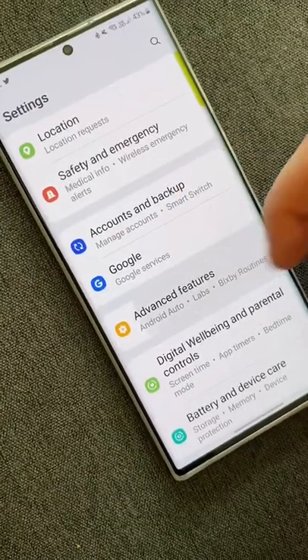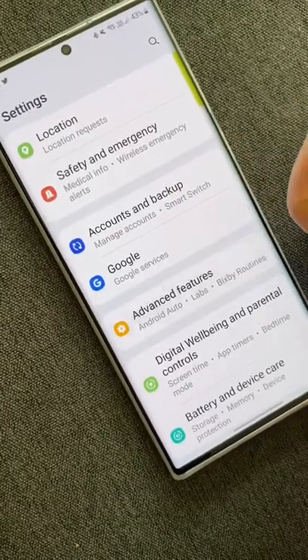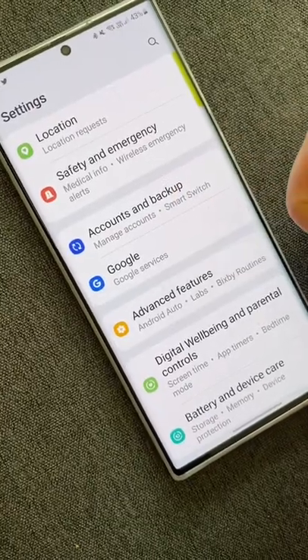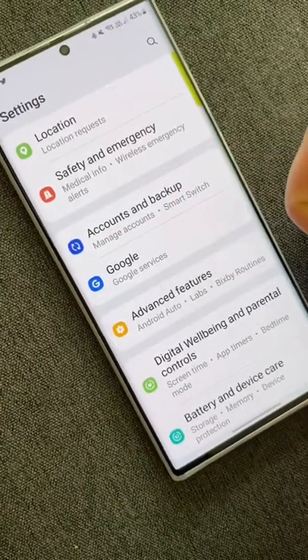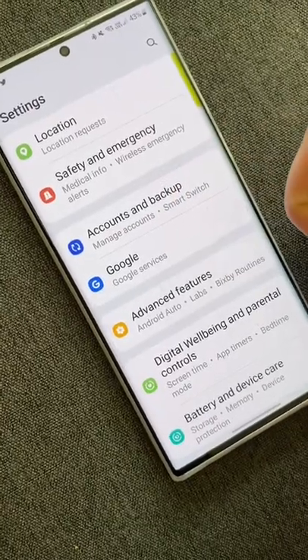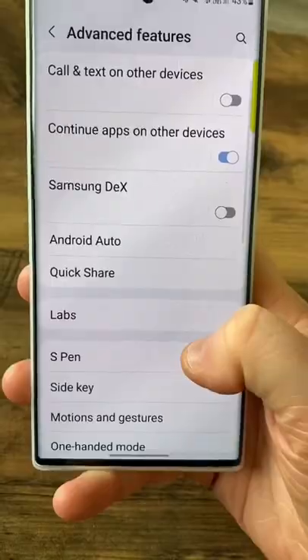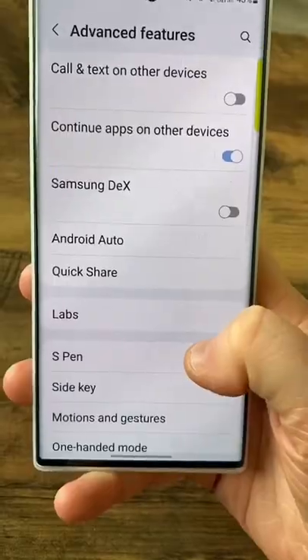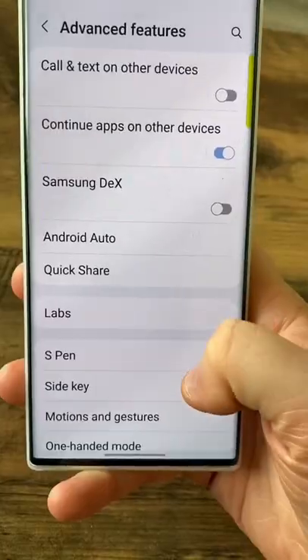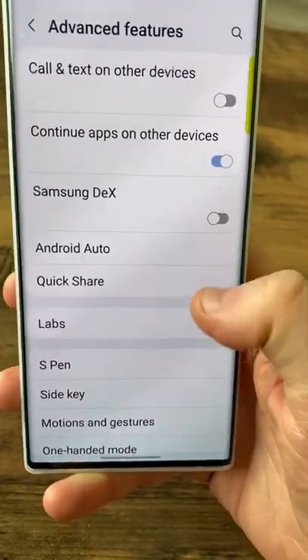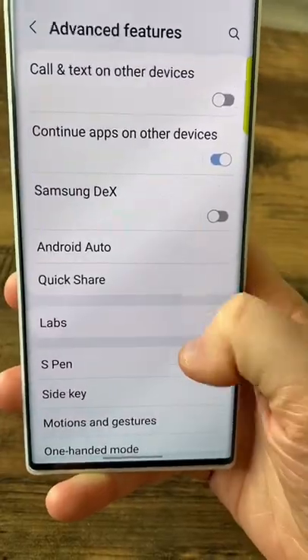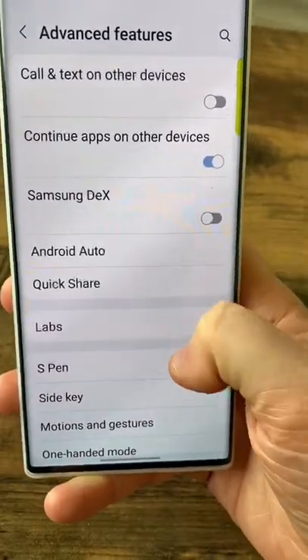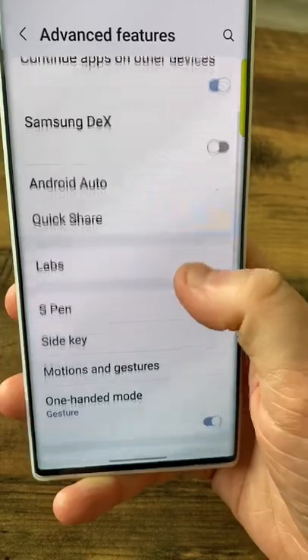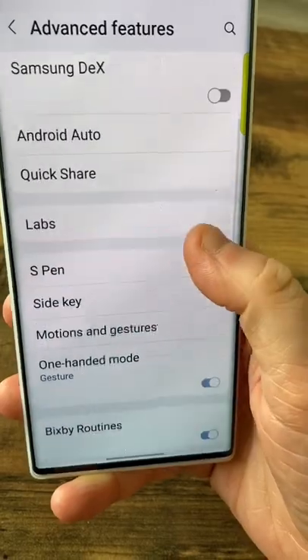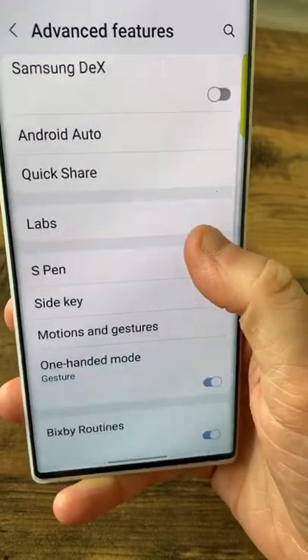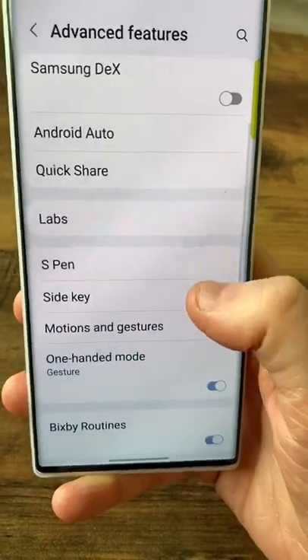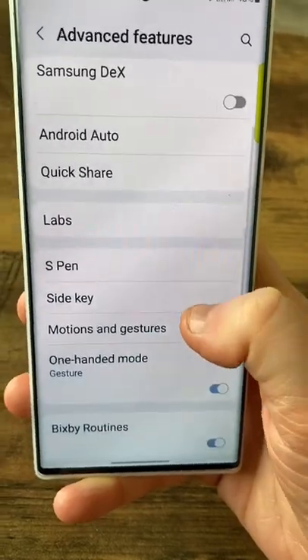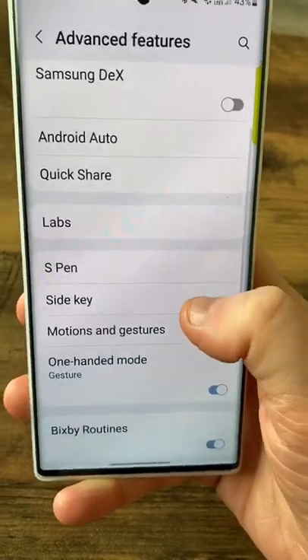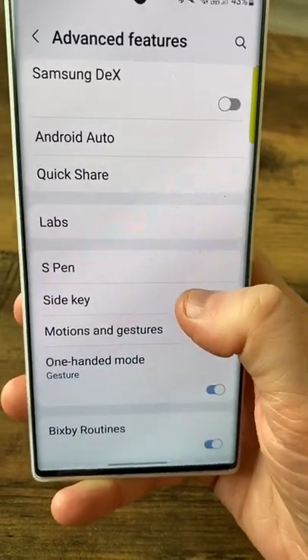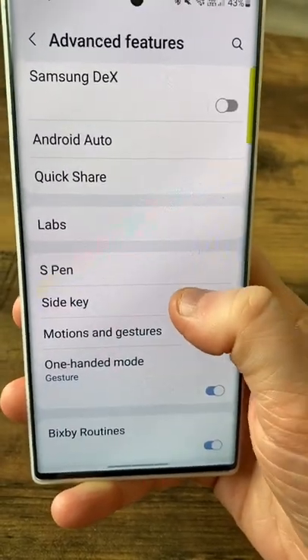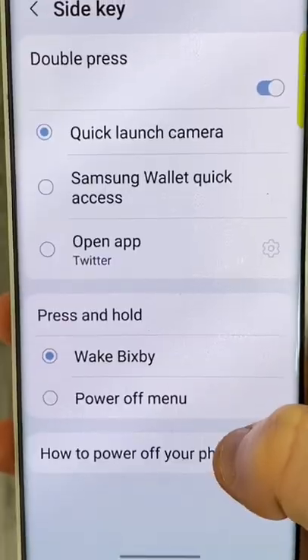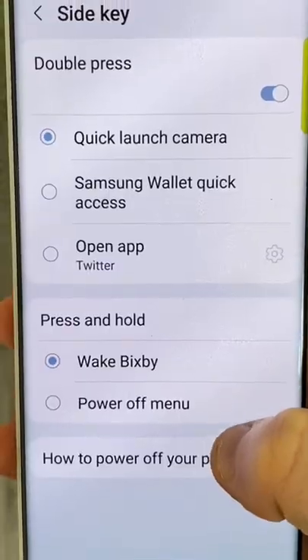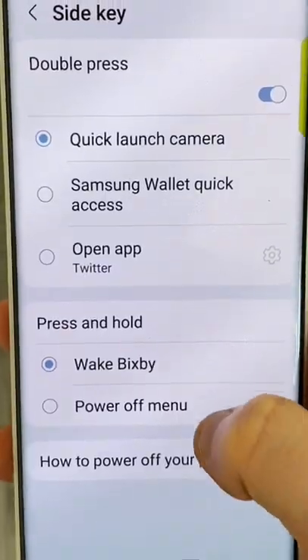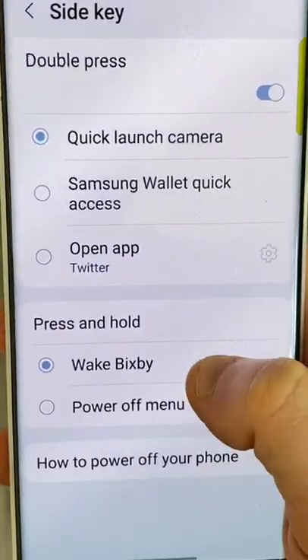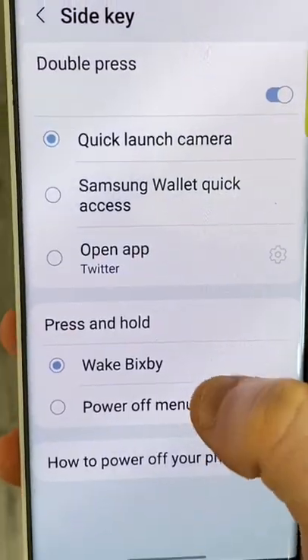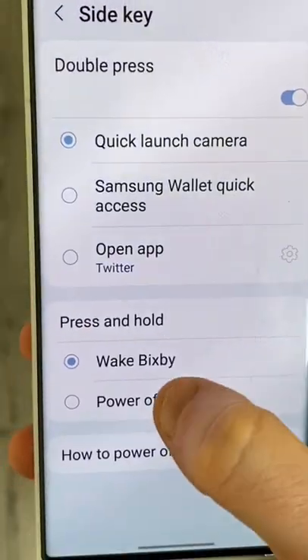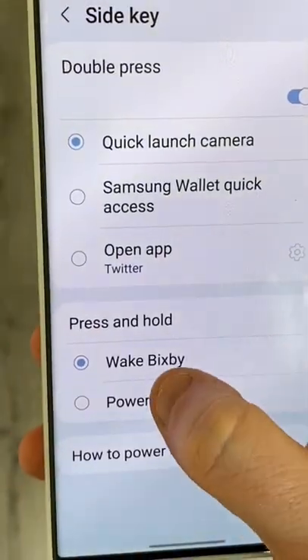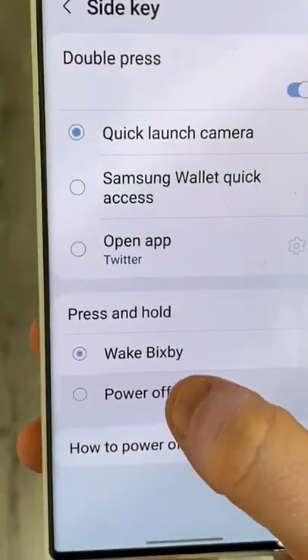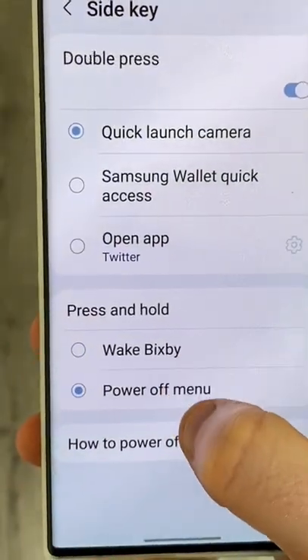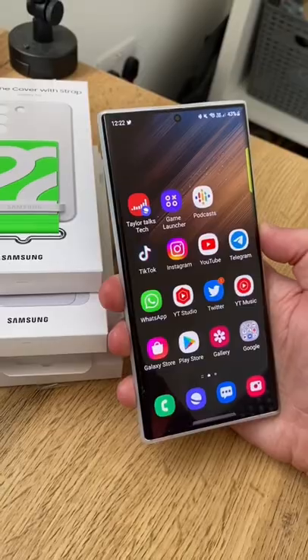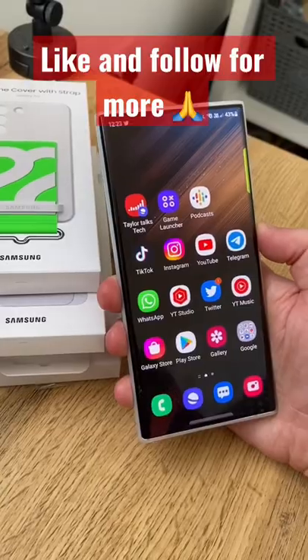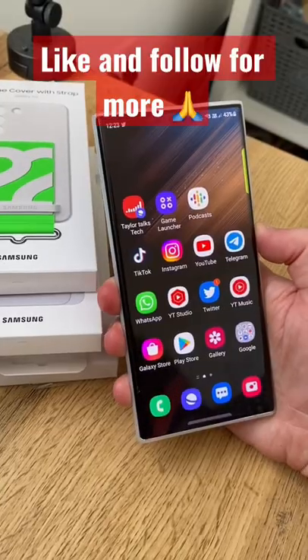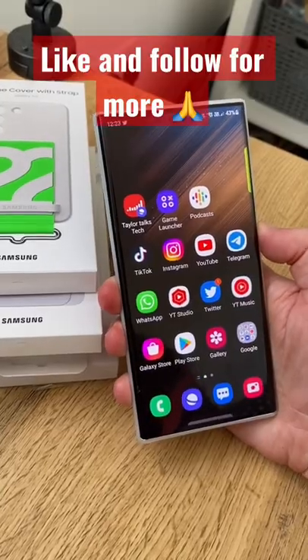Go to Settings, then Advanced Features, then go down to Side Key, and under Press and Hold, change it to Power Off Menu.